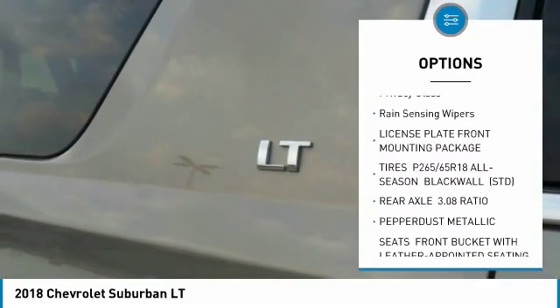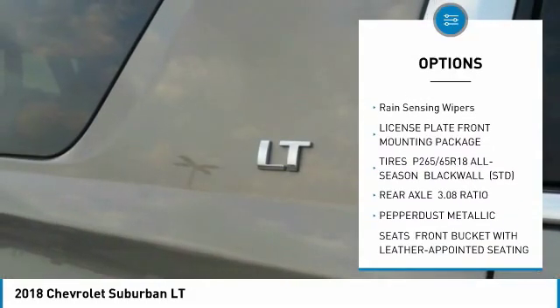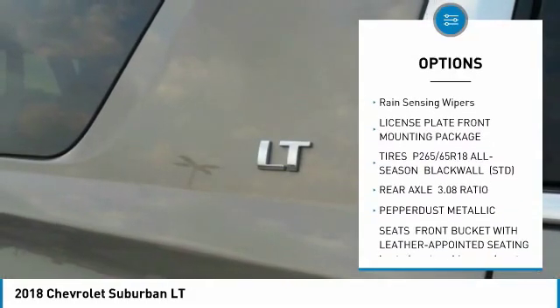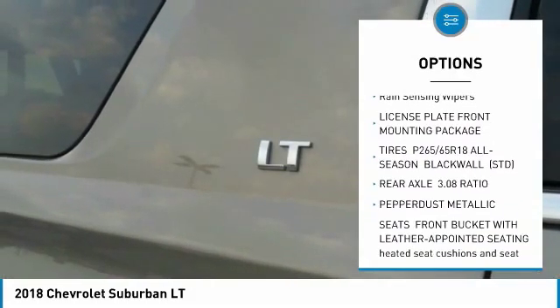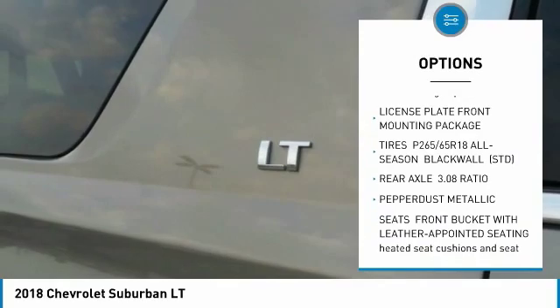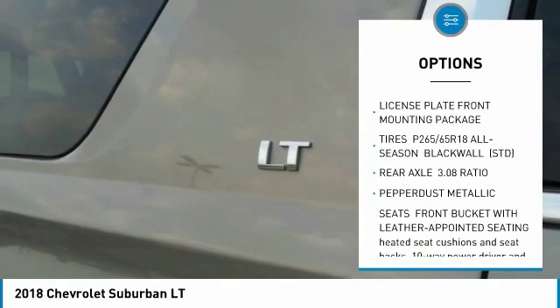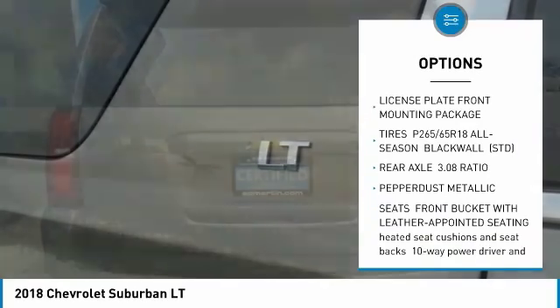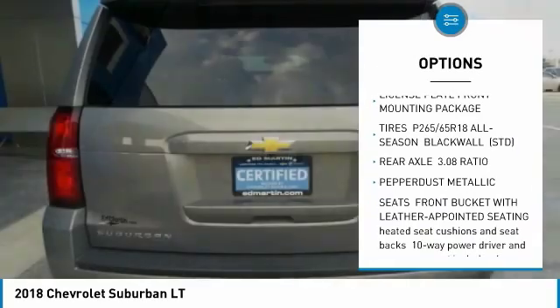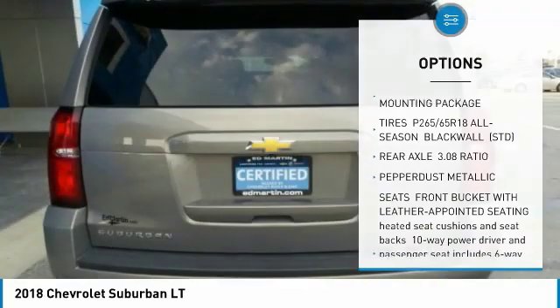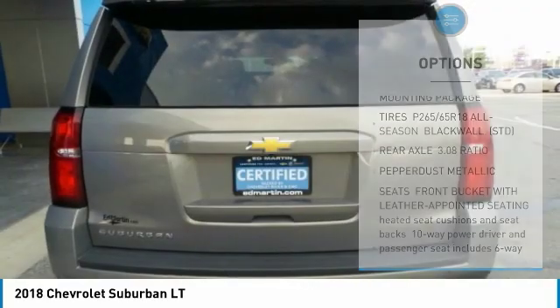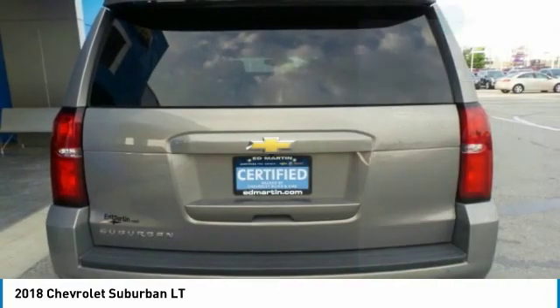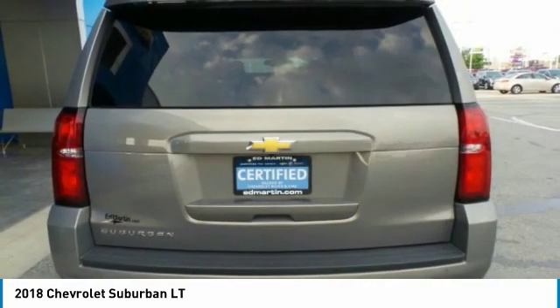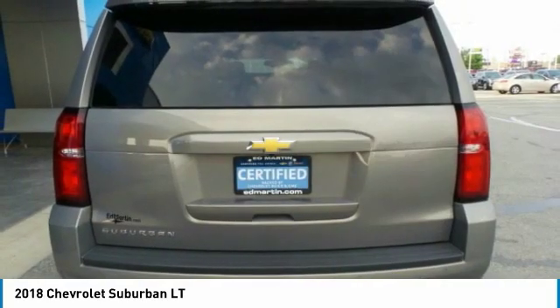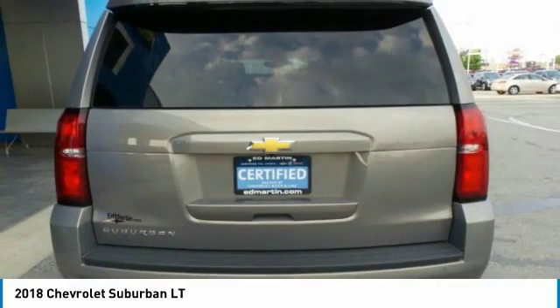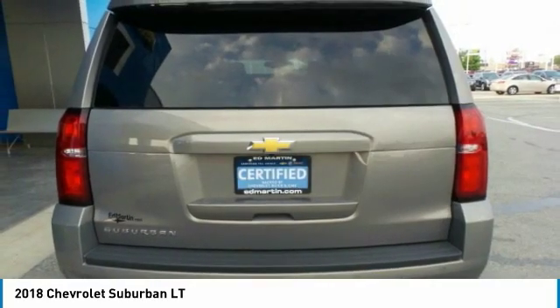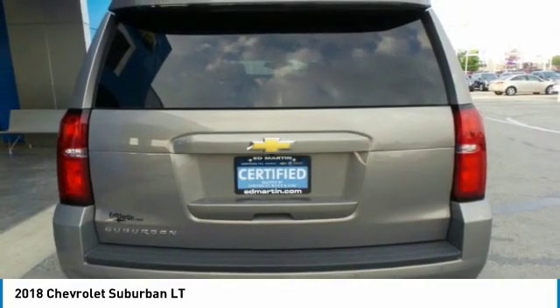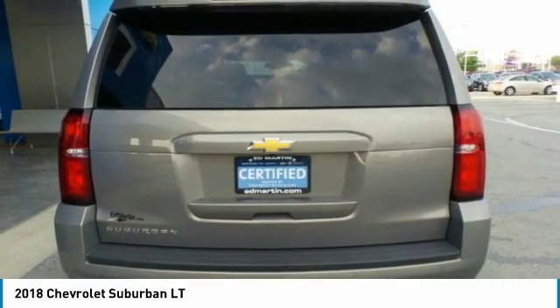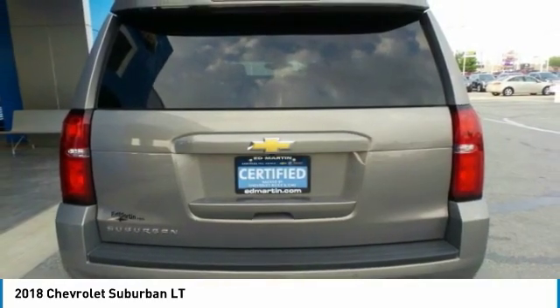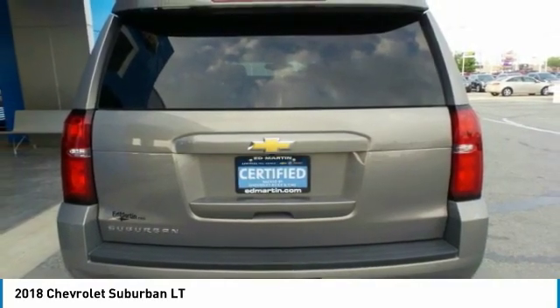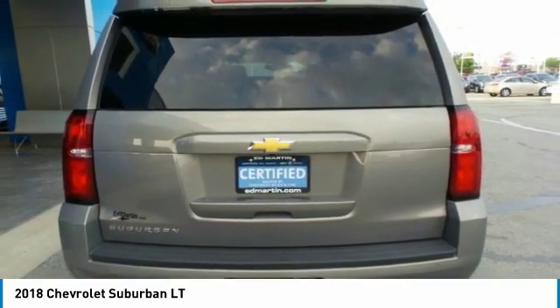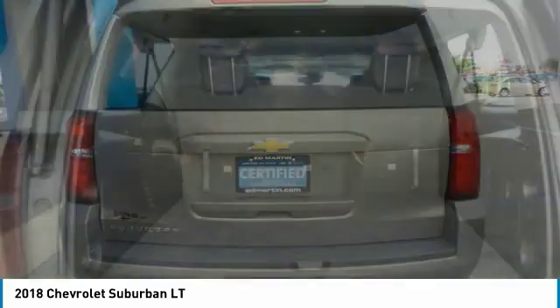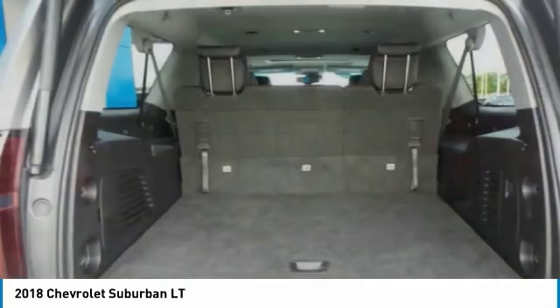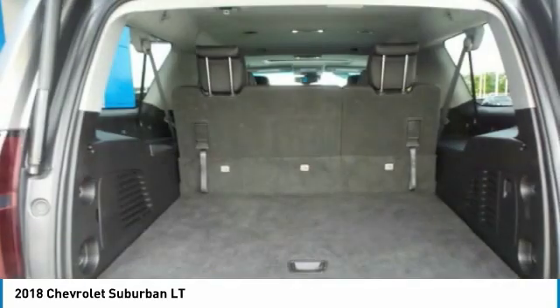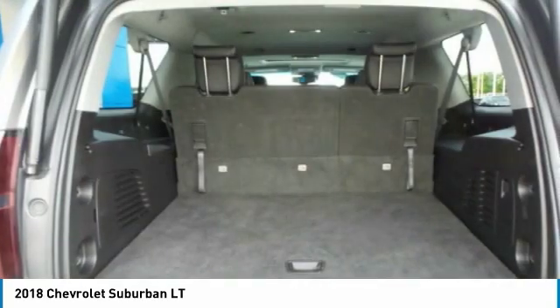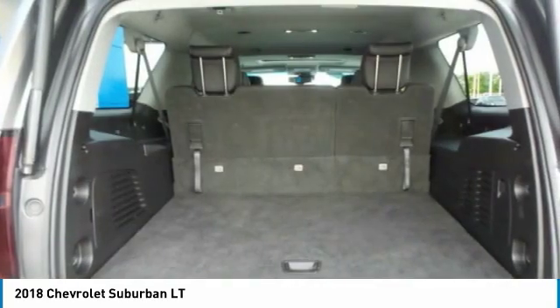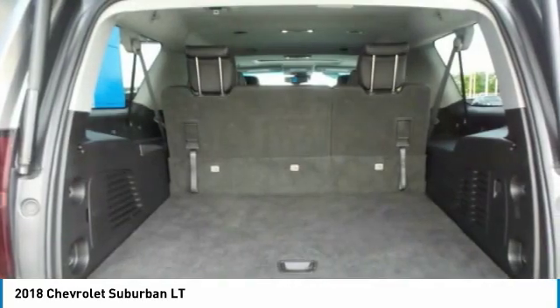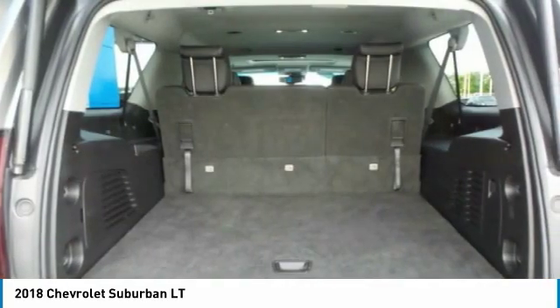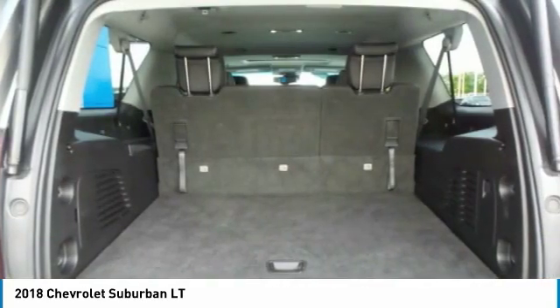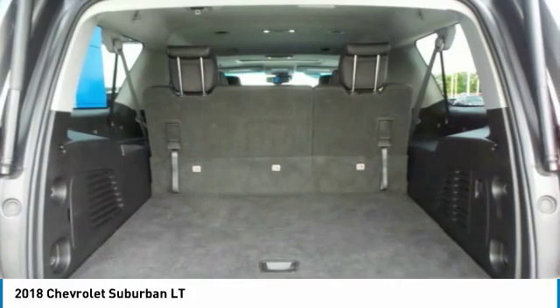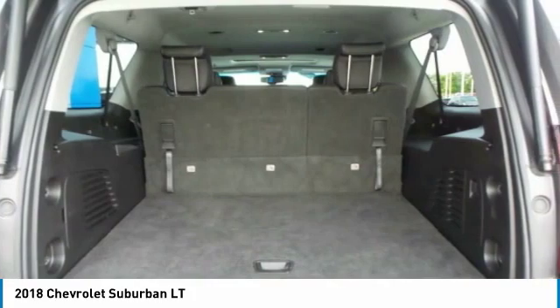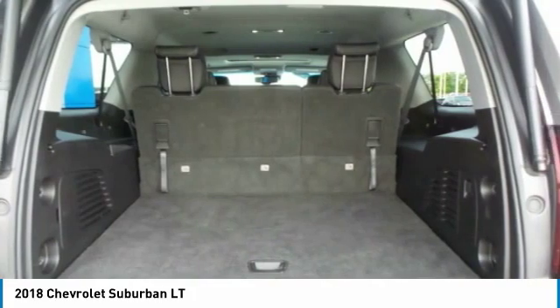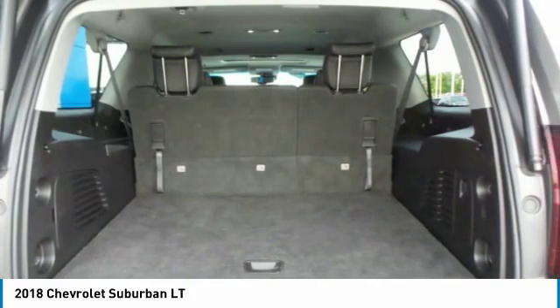Tires: front all season, tires: rear all season, privacy glass, rain-sensing wipers.